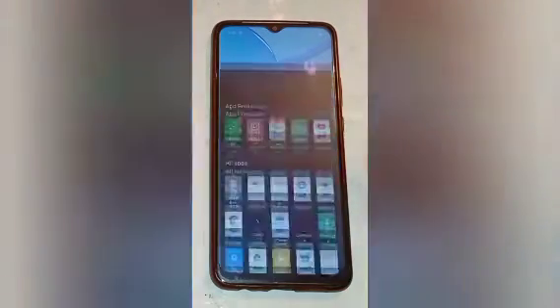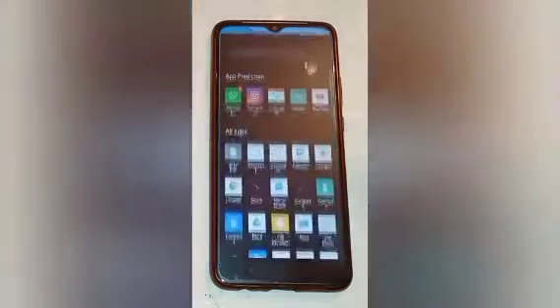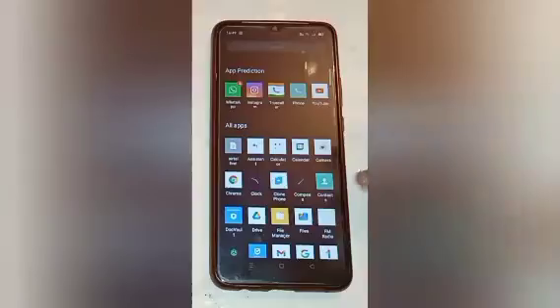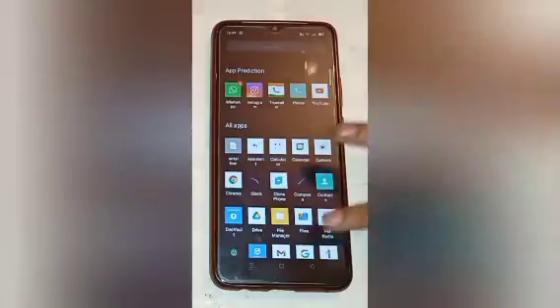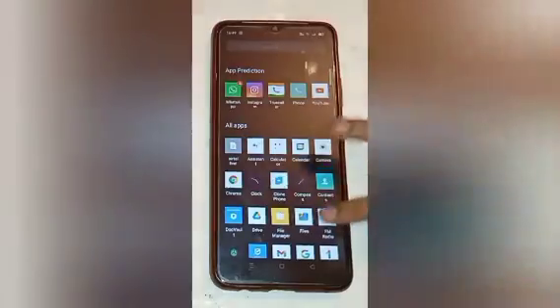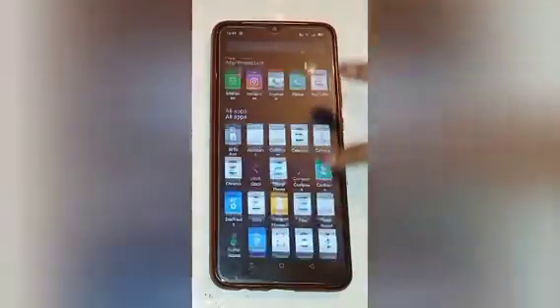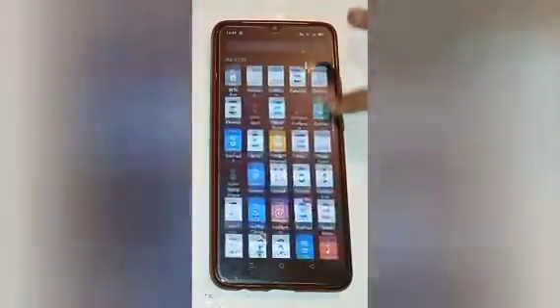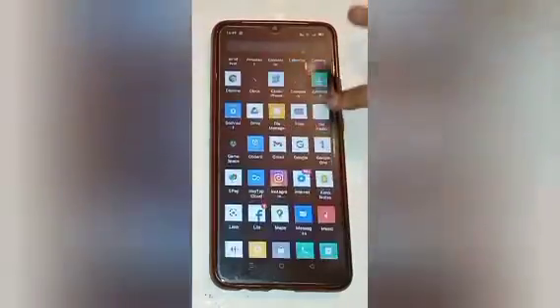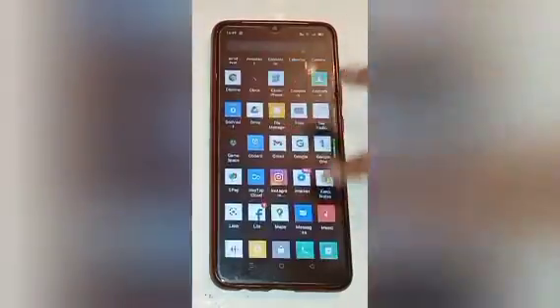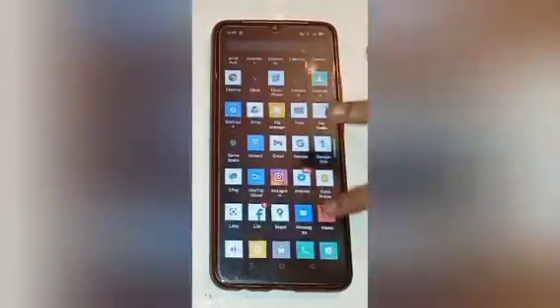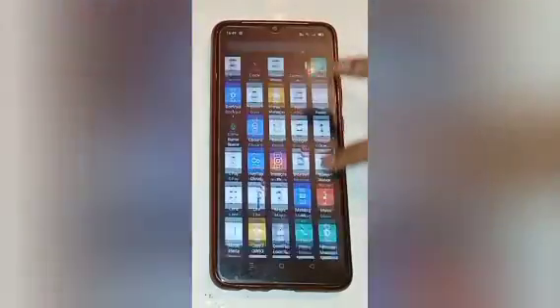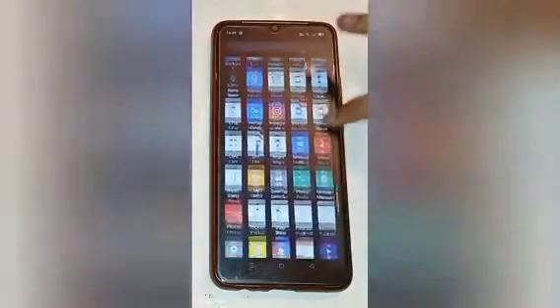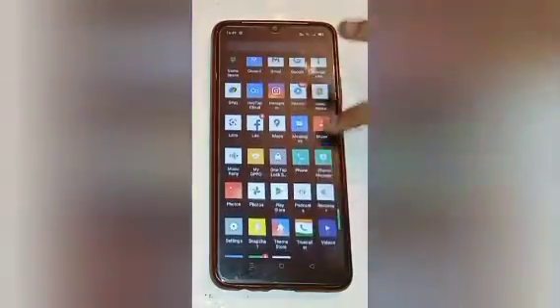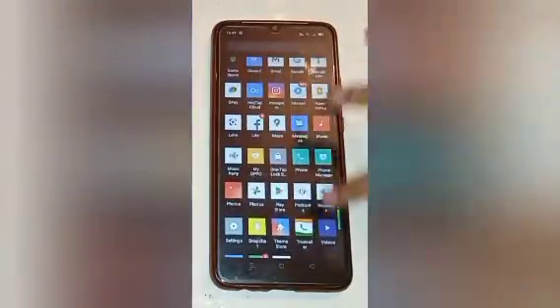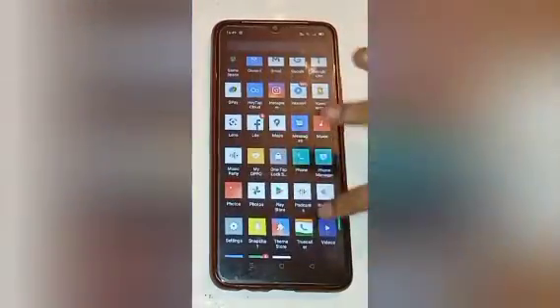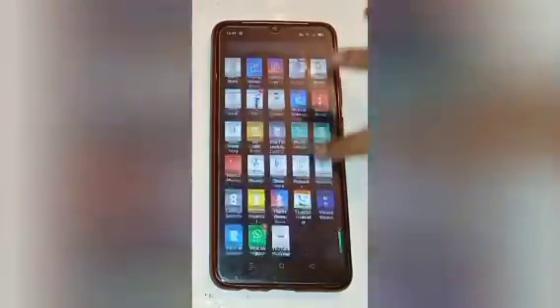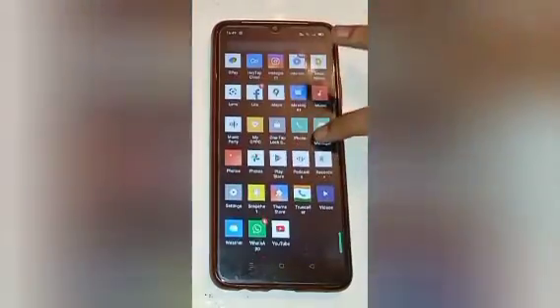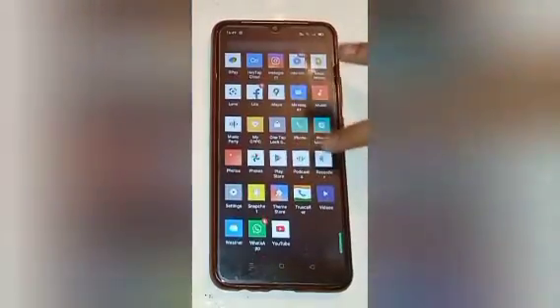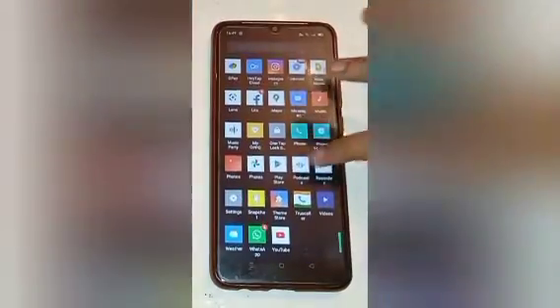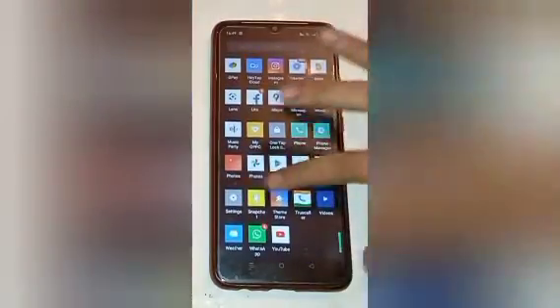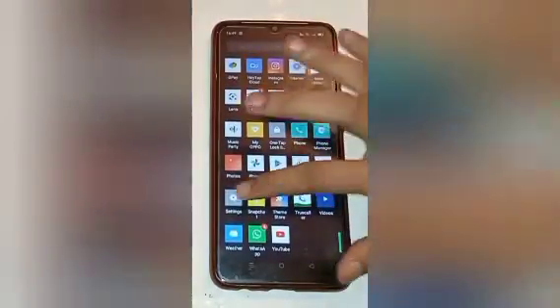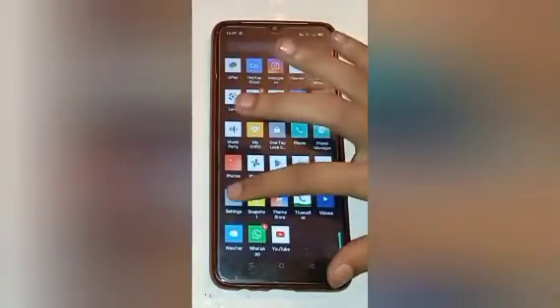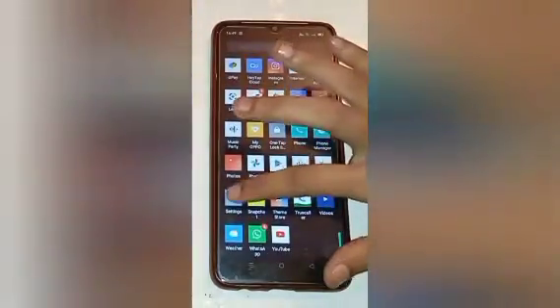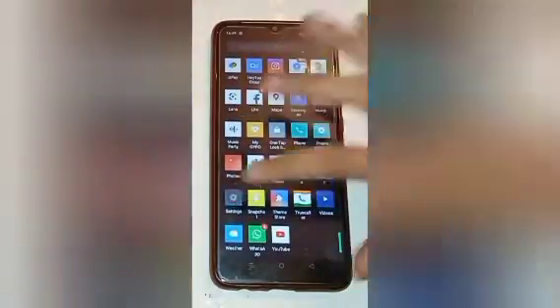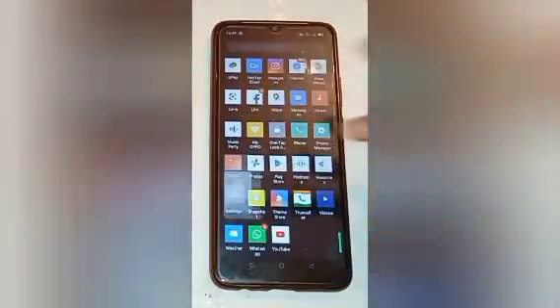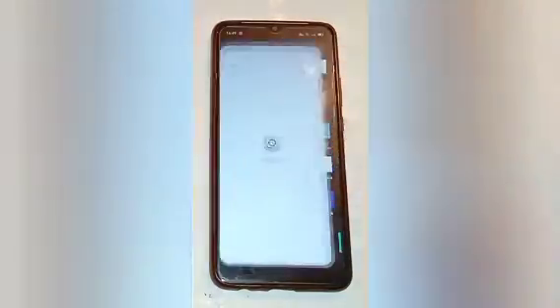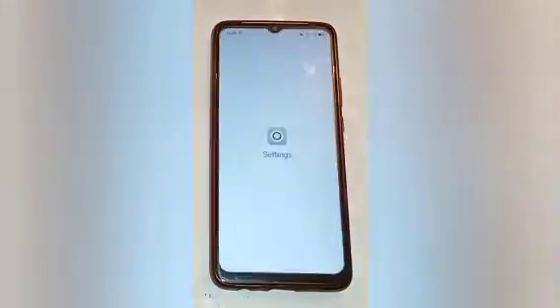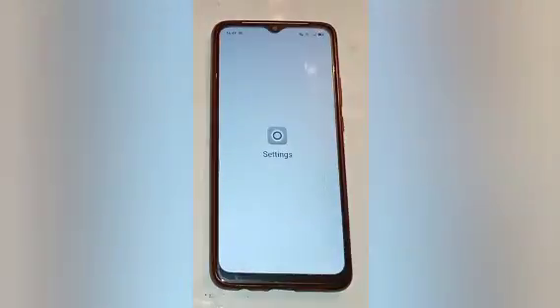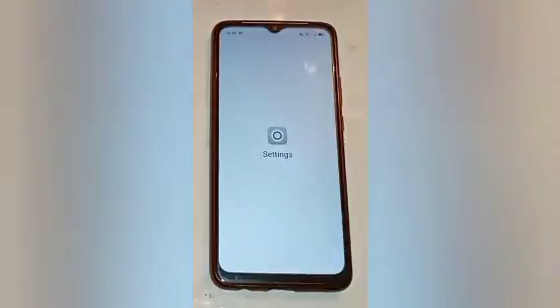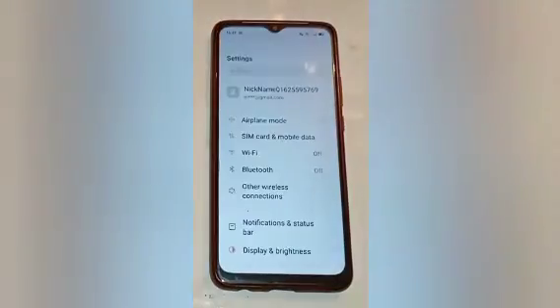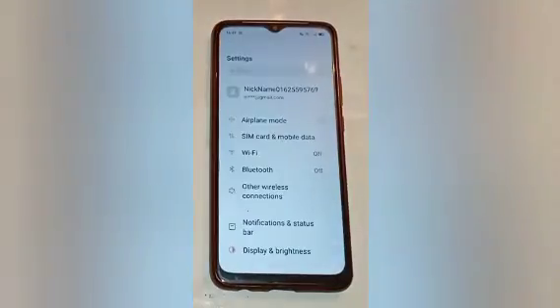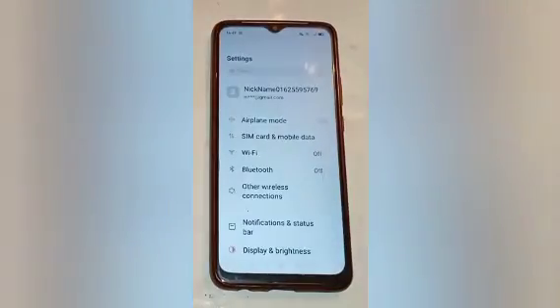Firstly, you have to swipe up. Here you will see many app icons. You have to click on the Settings icon first.